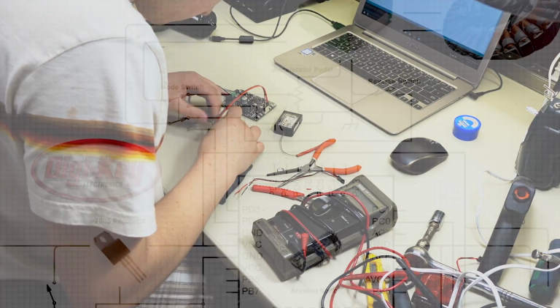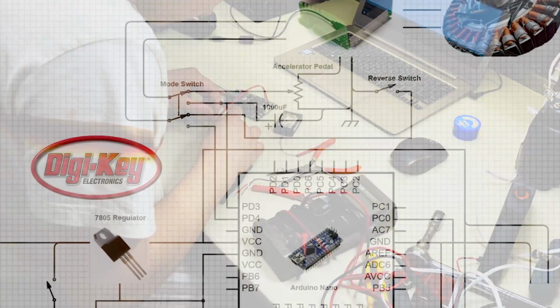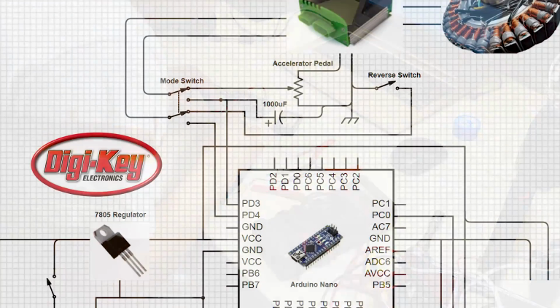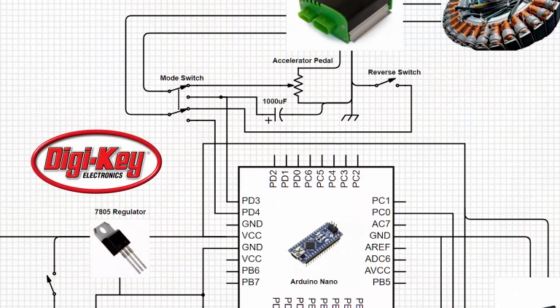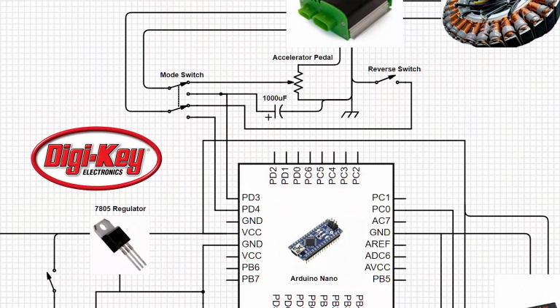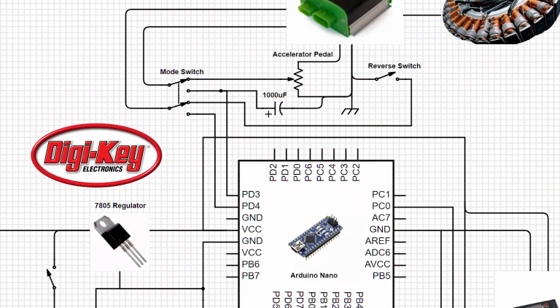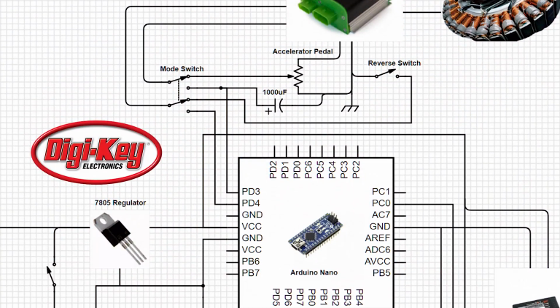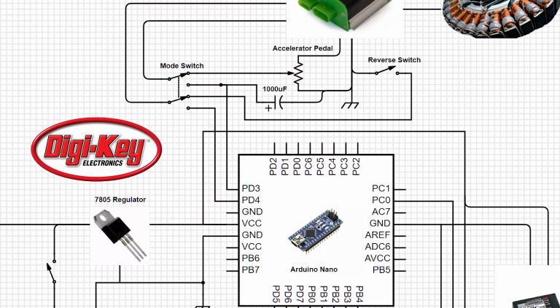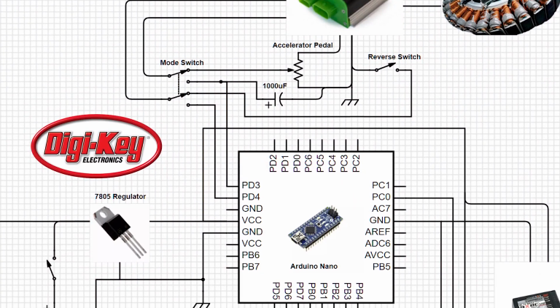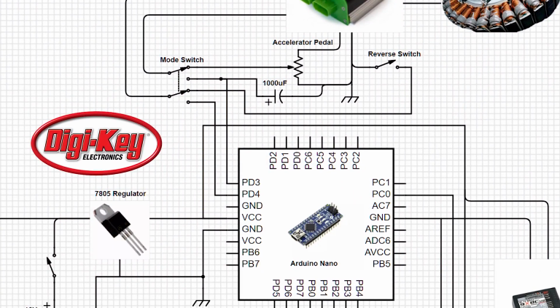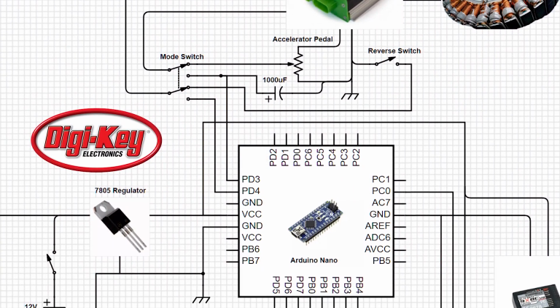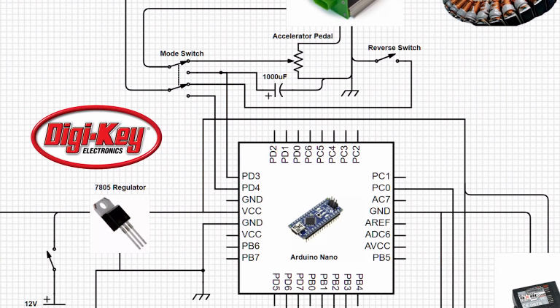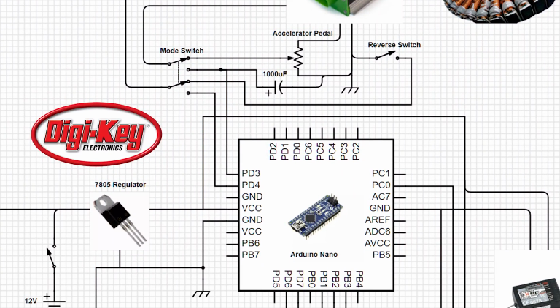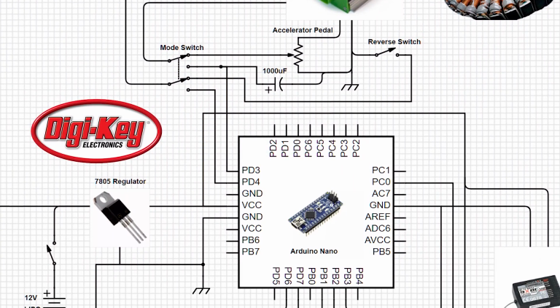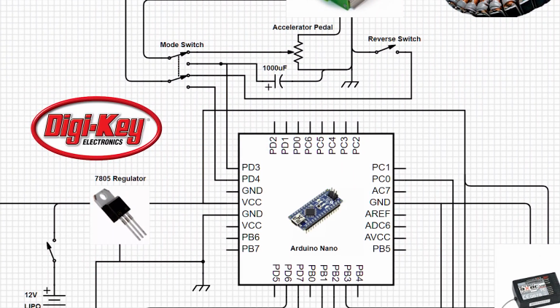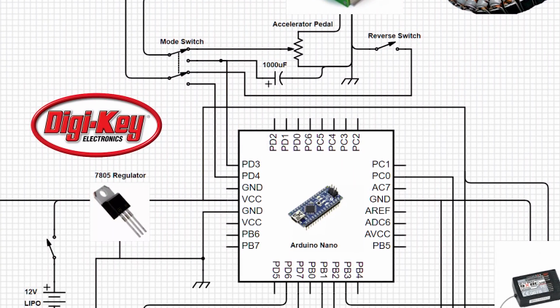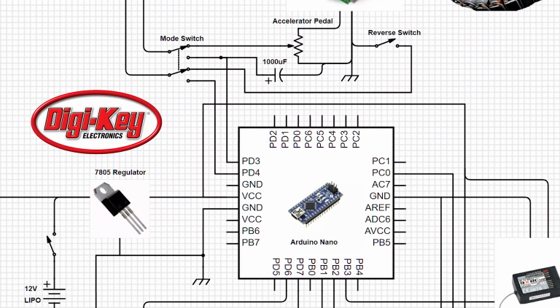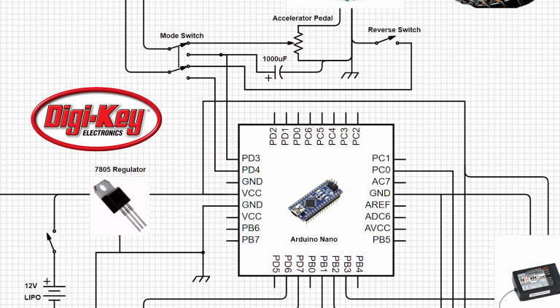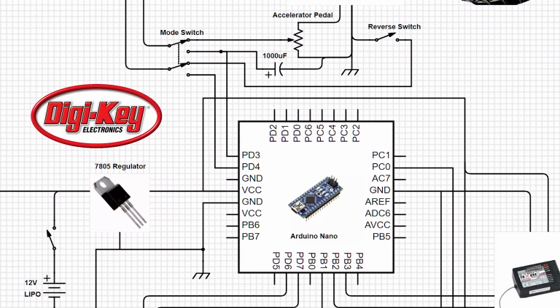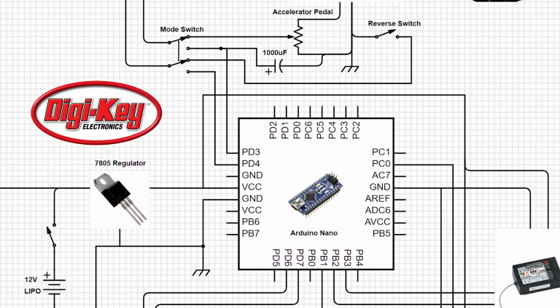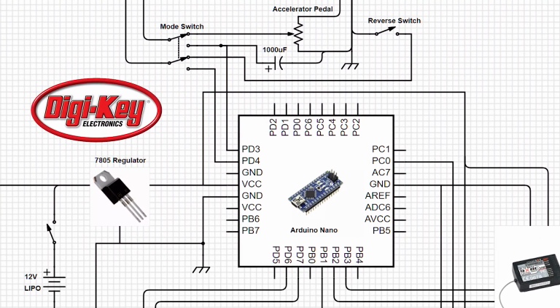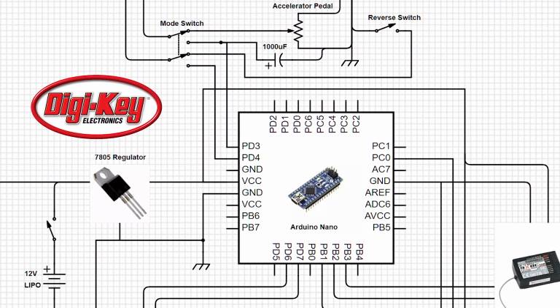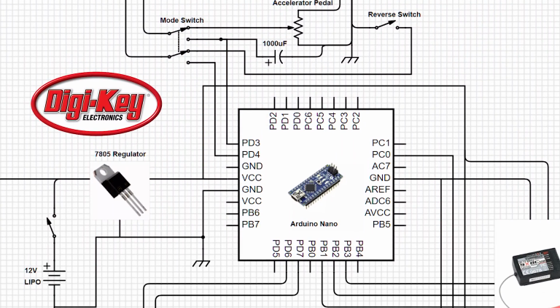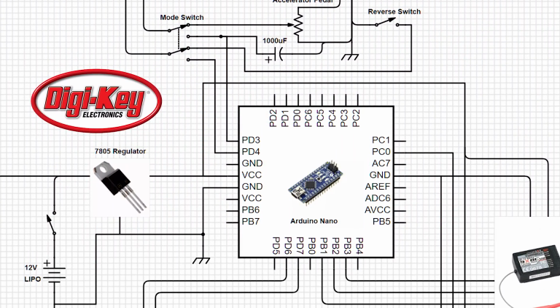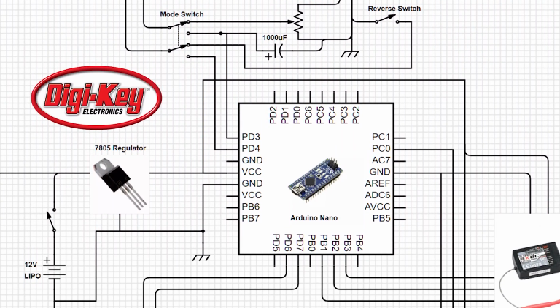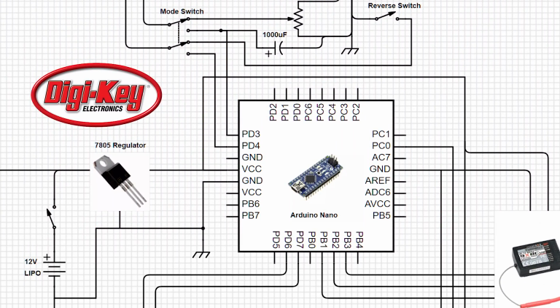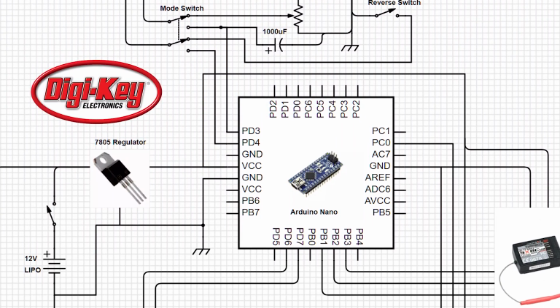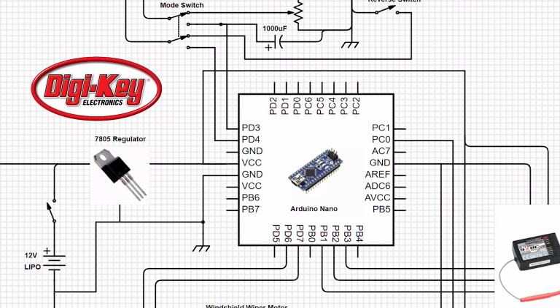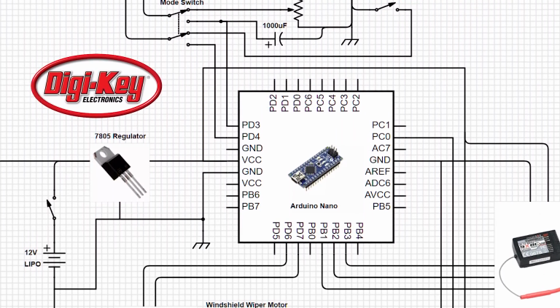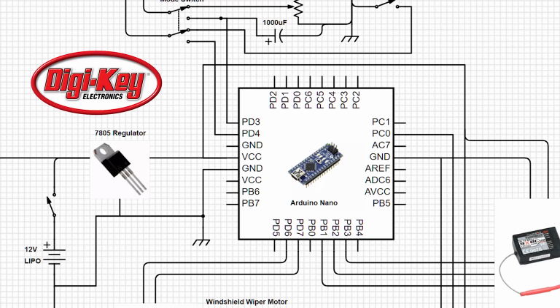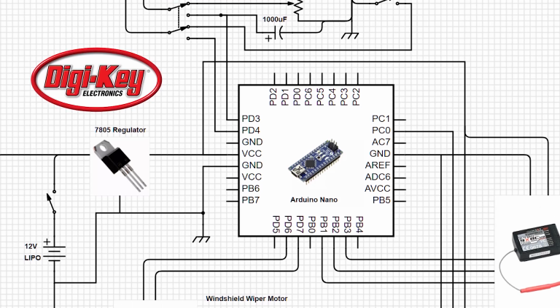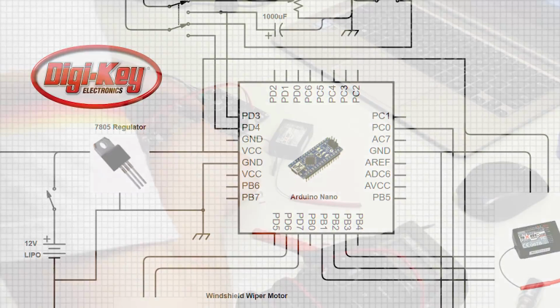Parts were provided by DigiKey, and for a complete circuit diagram and more information about how it works, visit Maker.io.